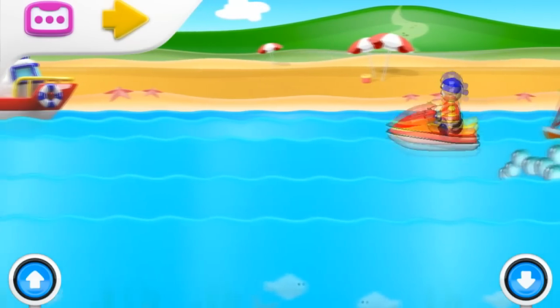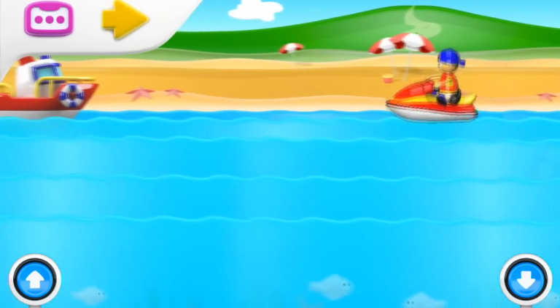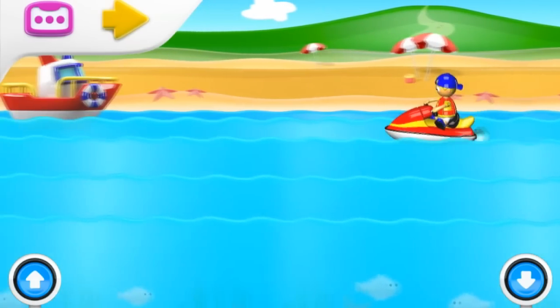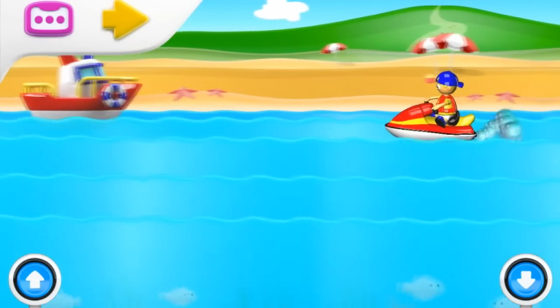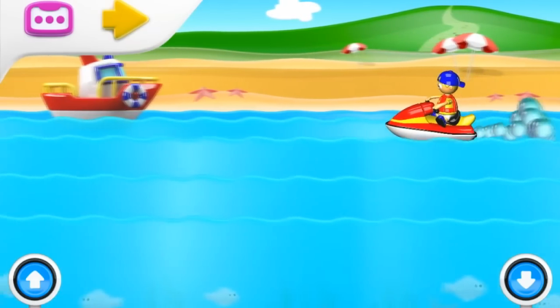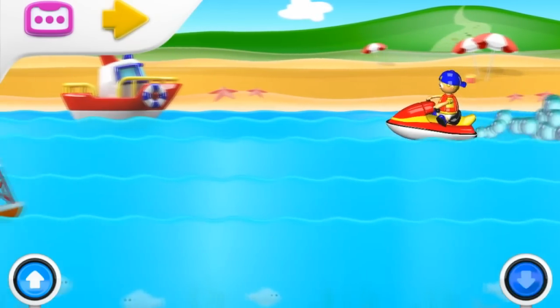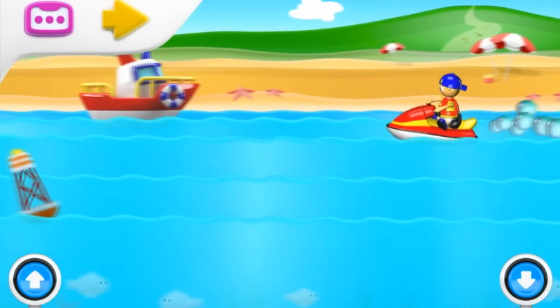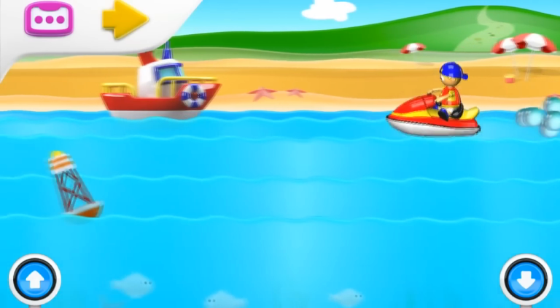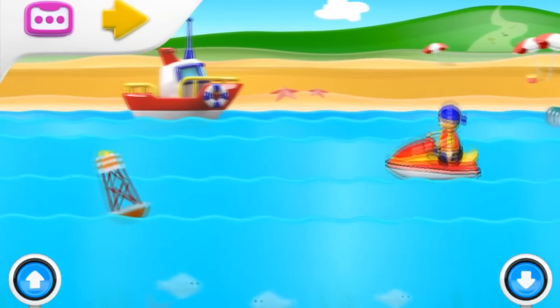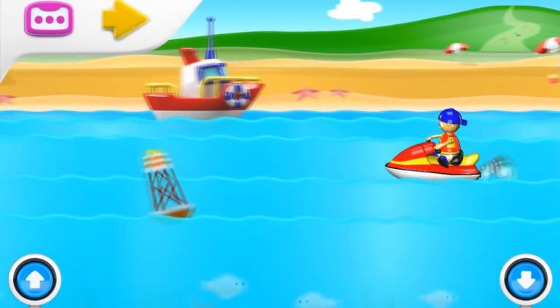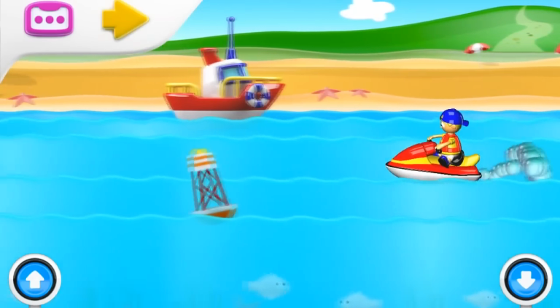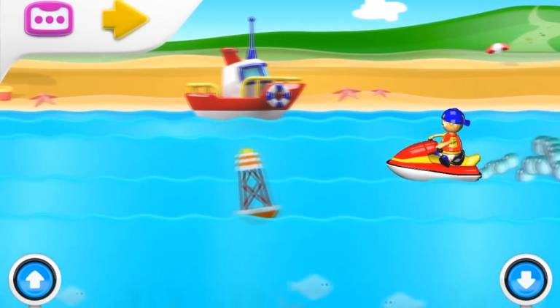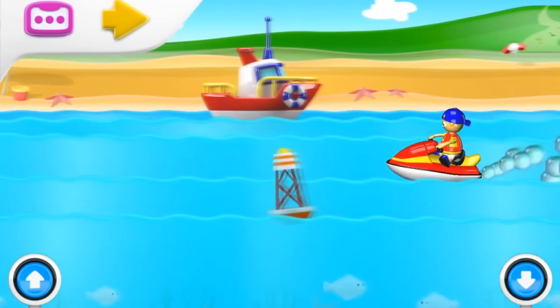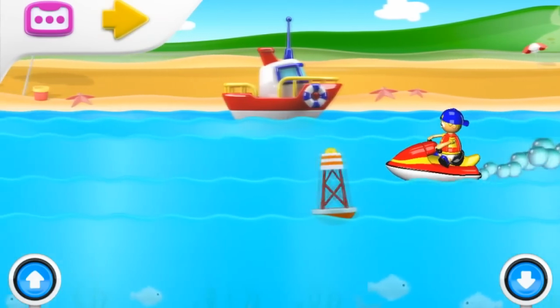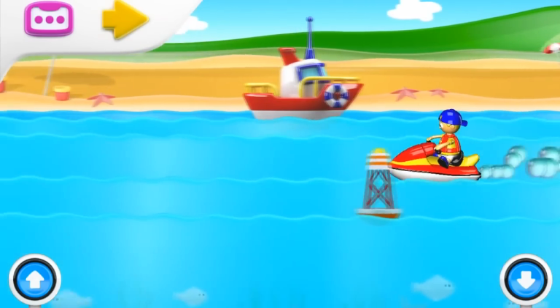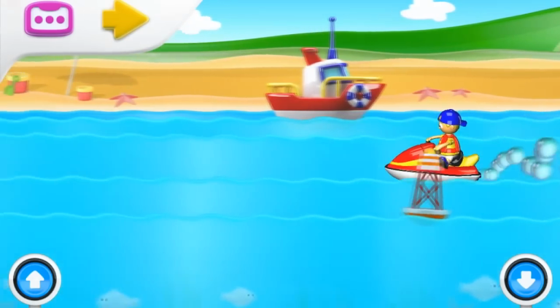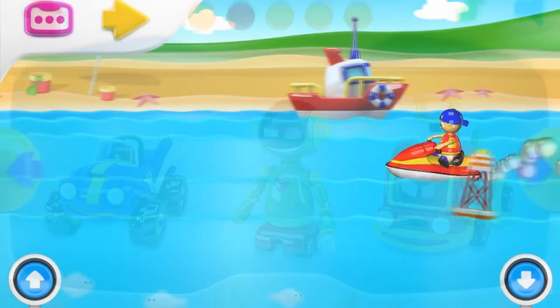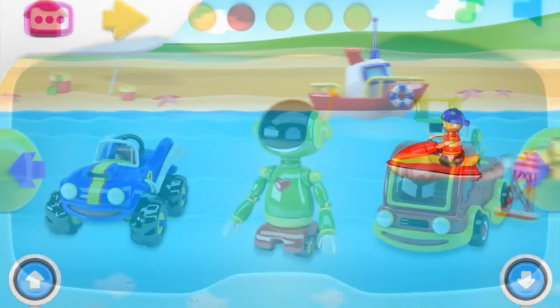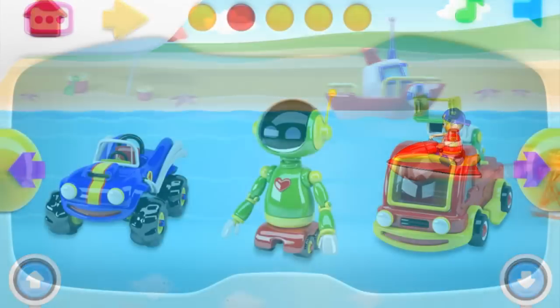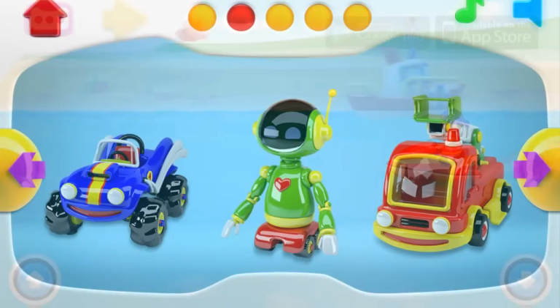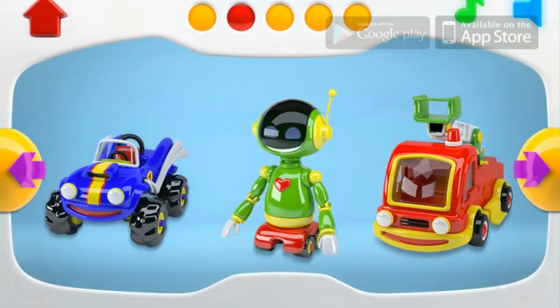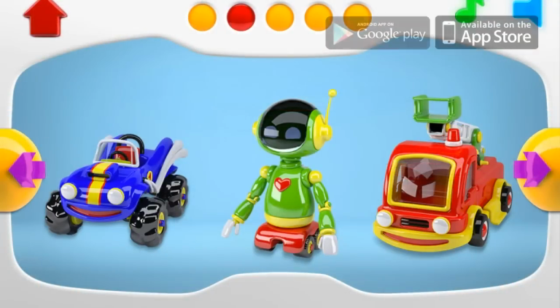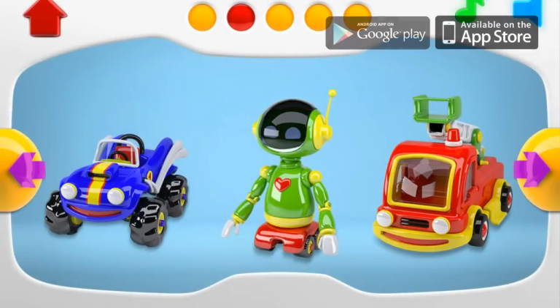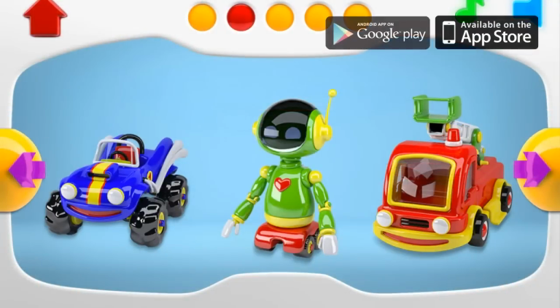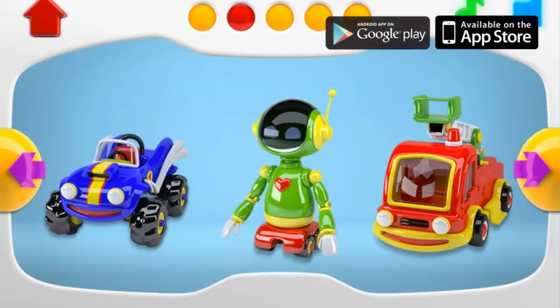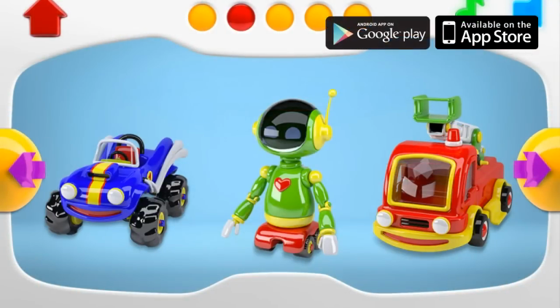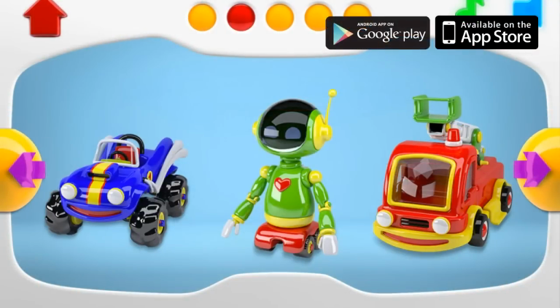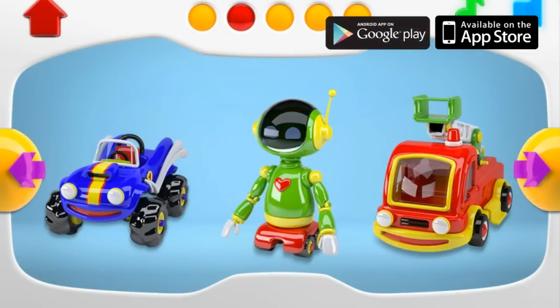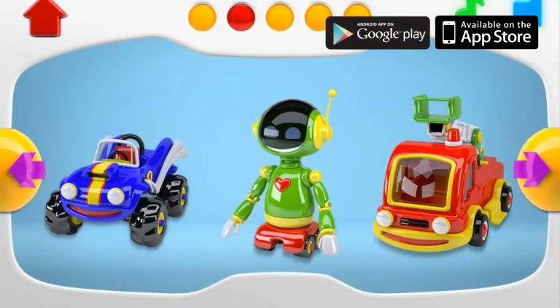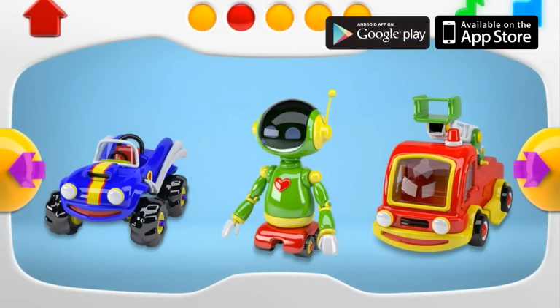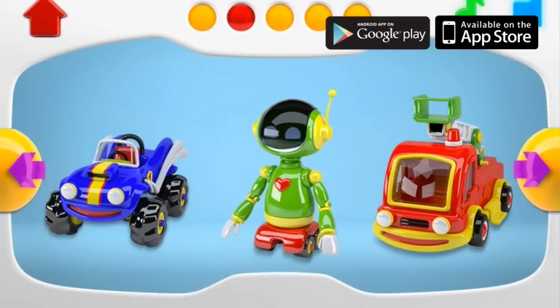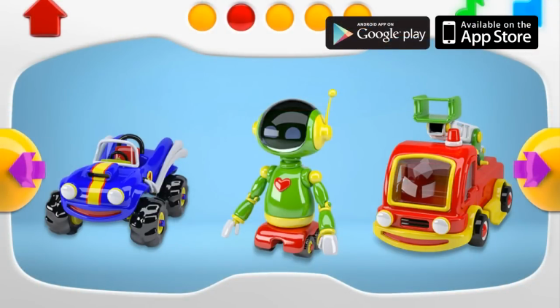Wow, it's so much fun! Do you want to play some more?